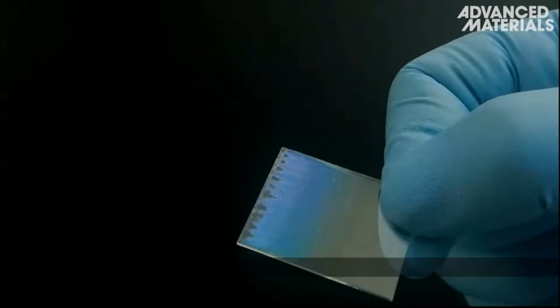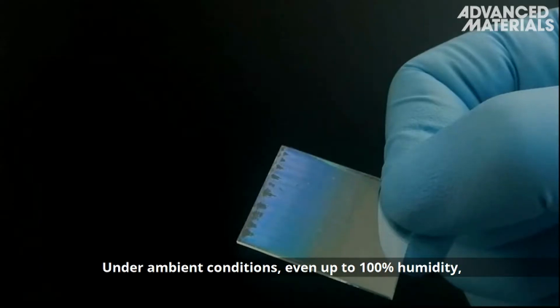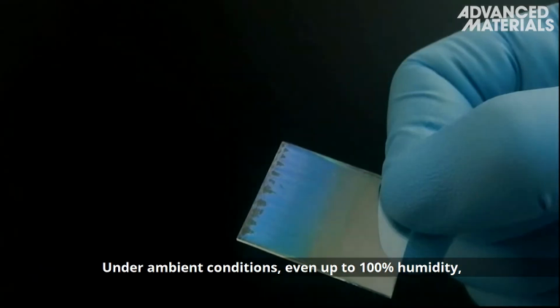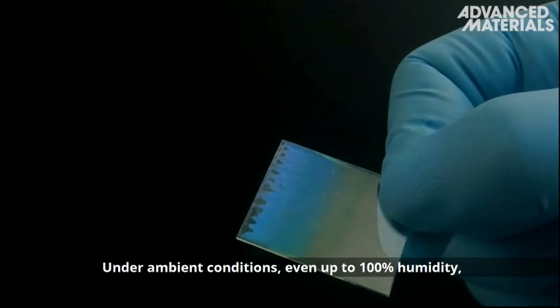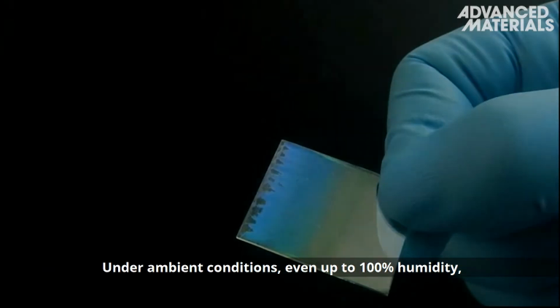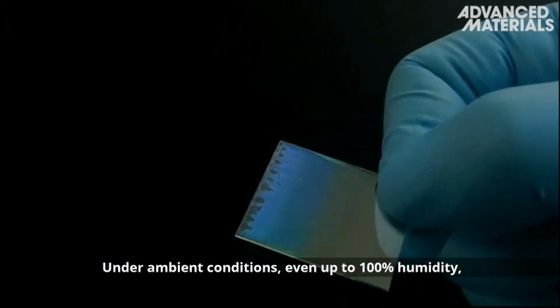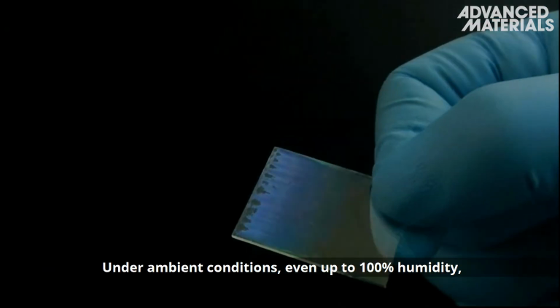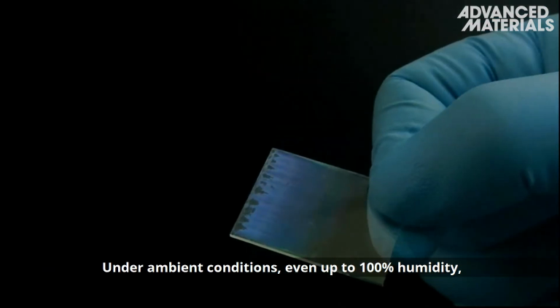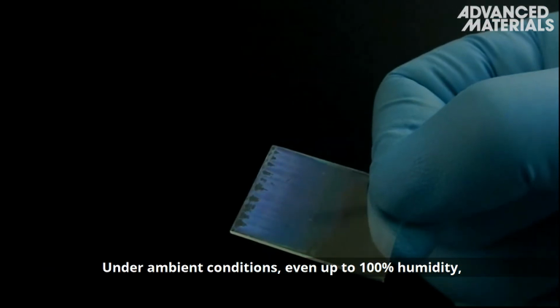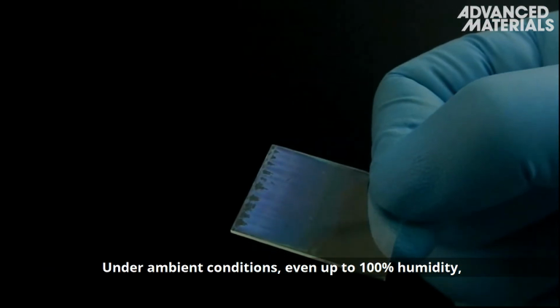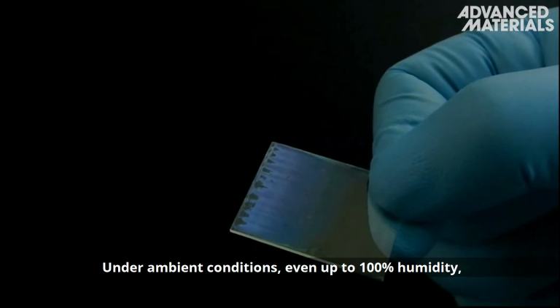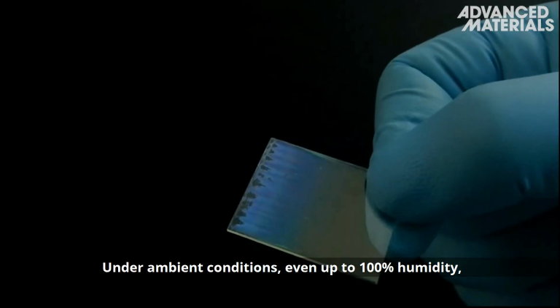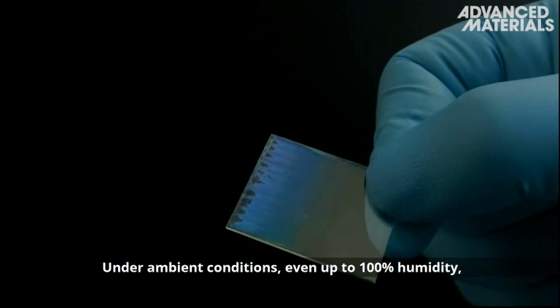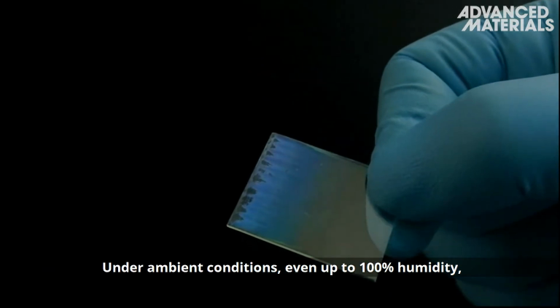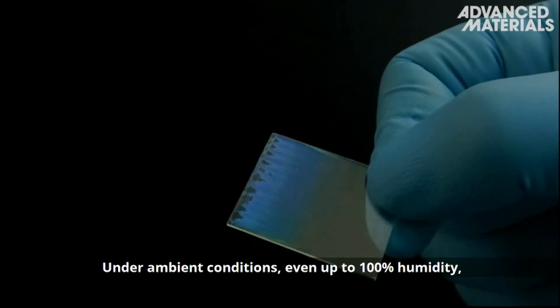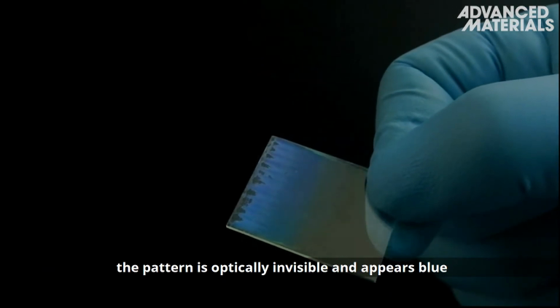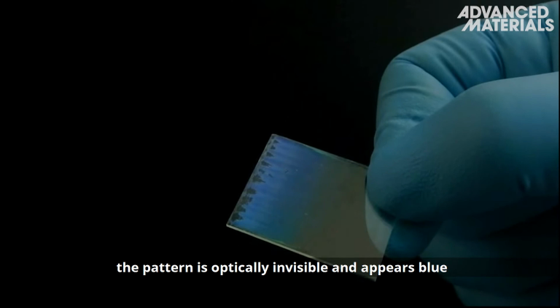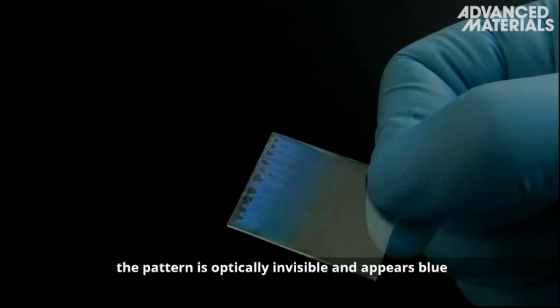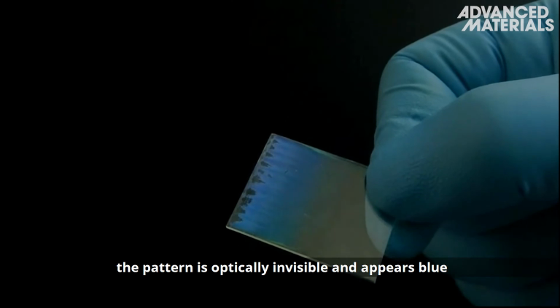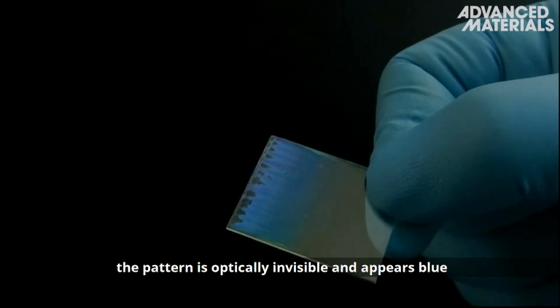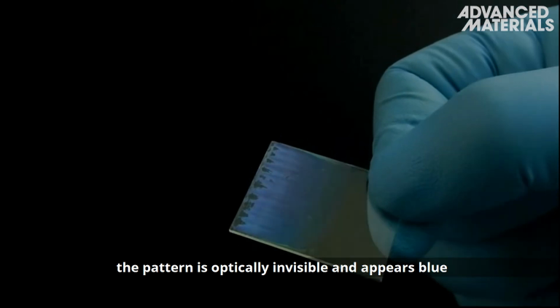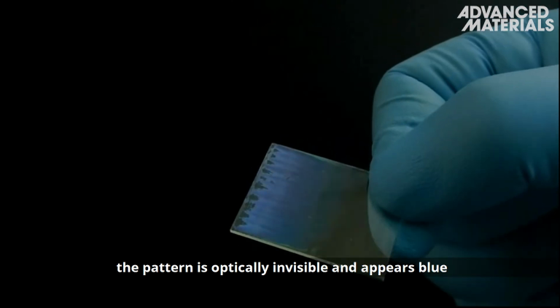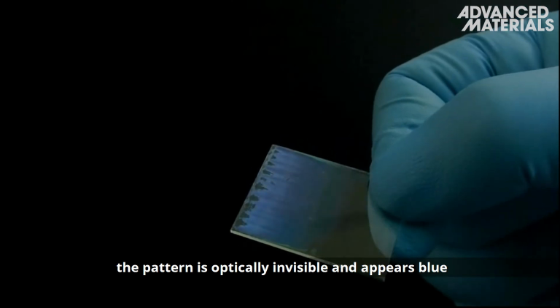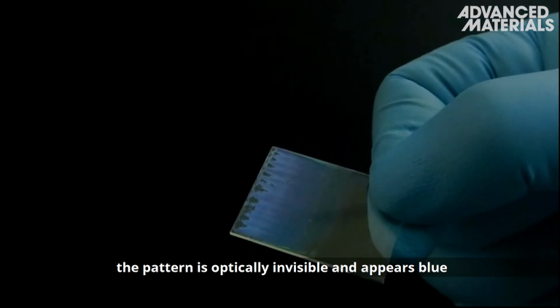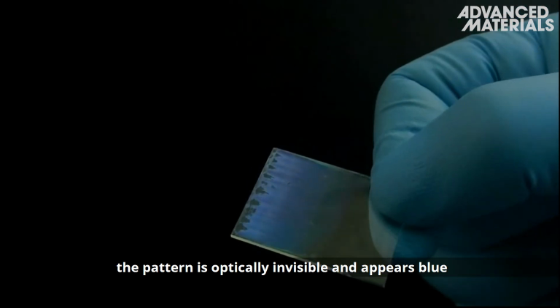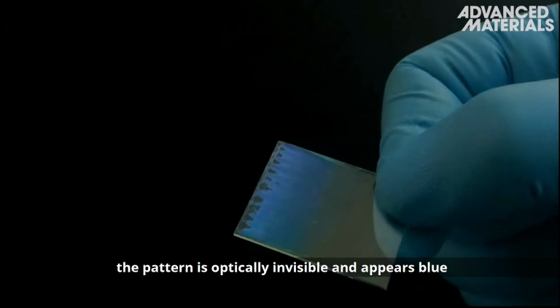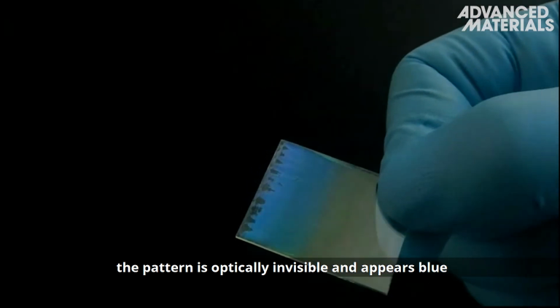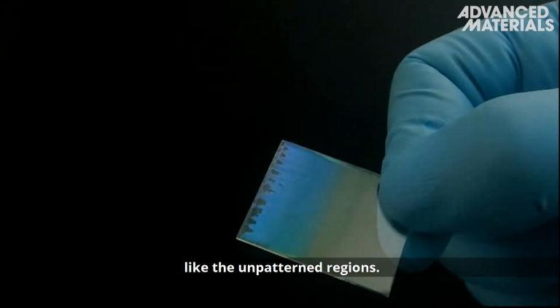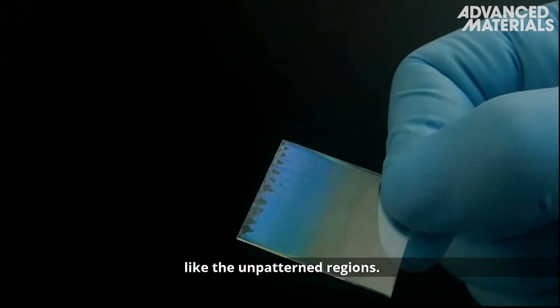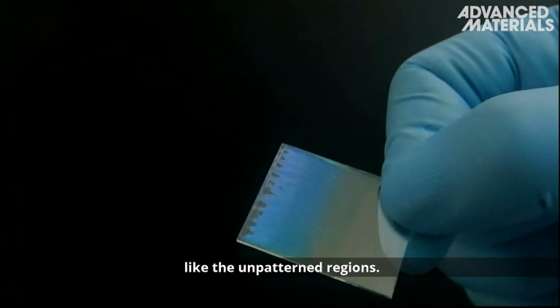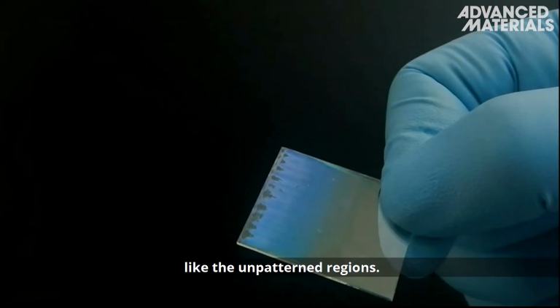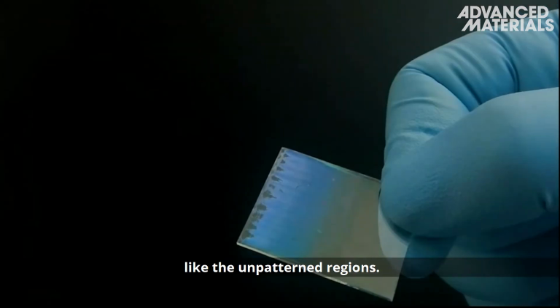Under ambient conditions, even up to 100% humidity, the pattern is optically invisible and appears blue, like the unpatterned regions.